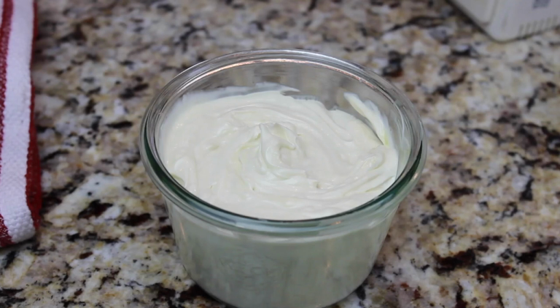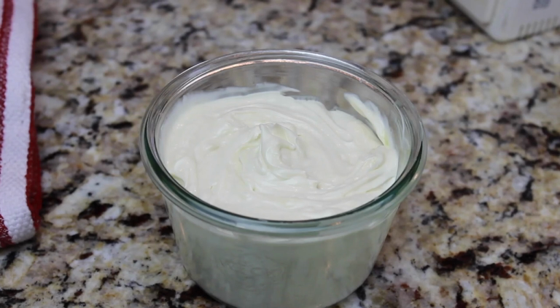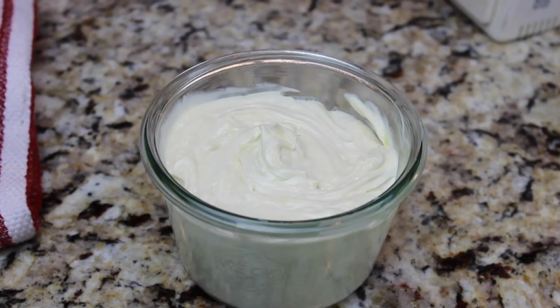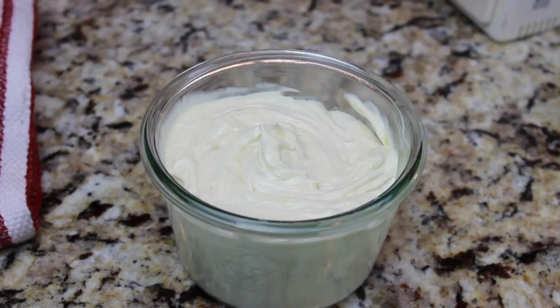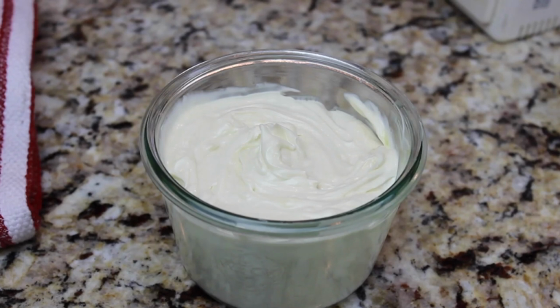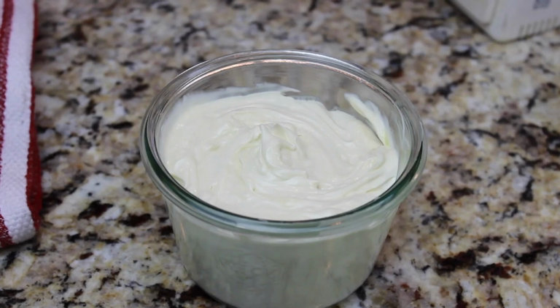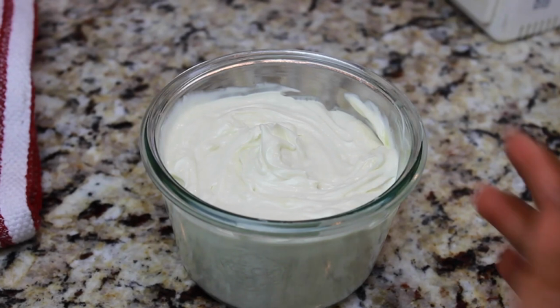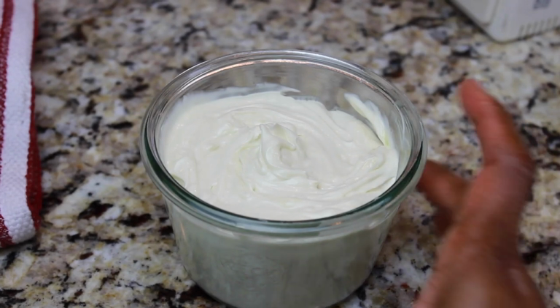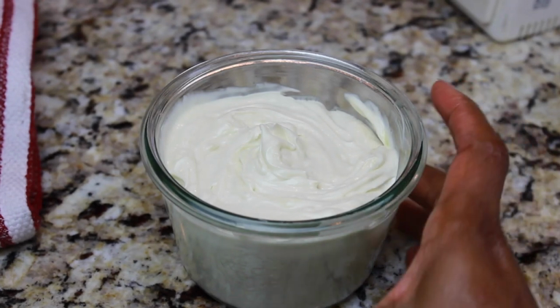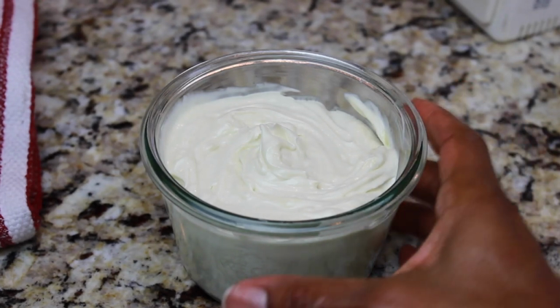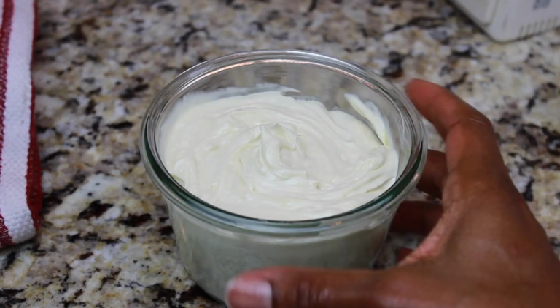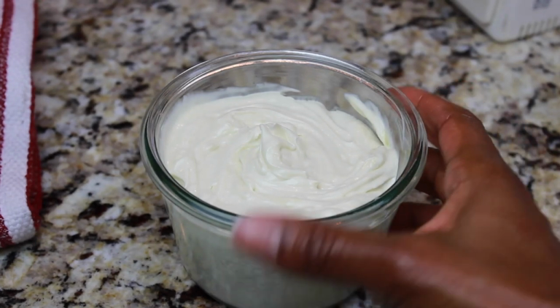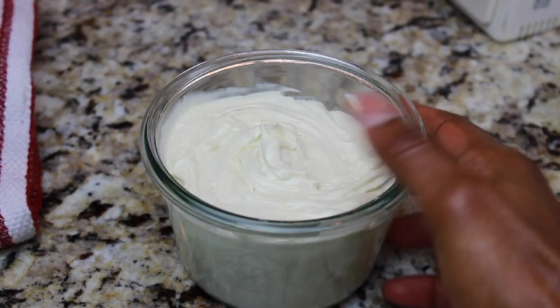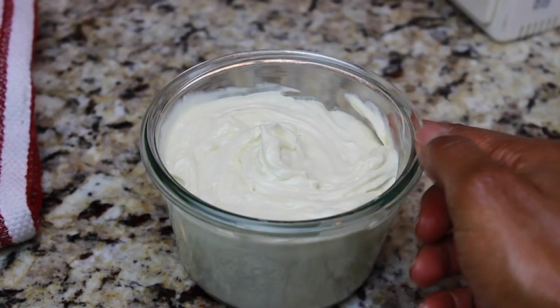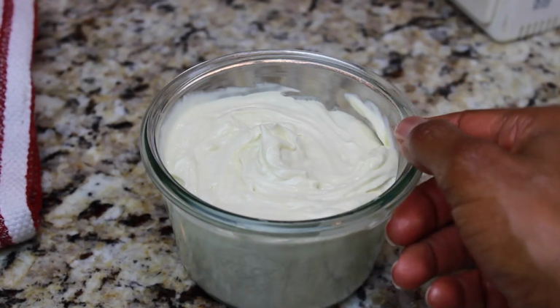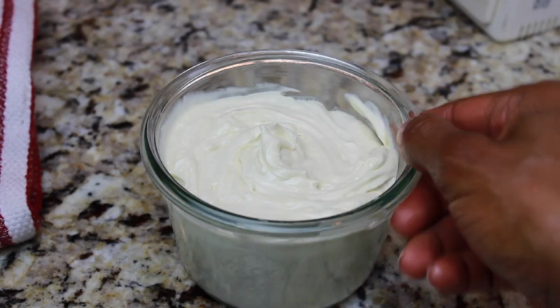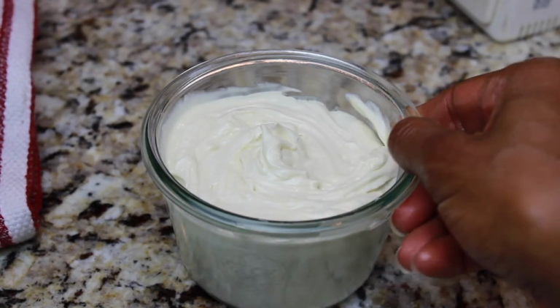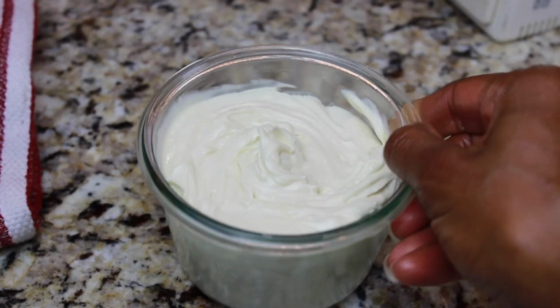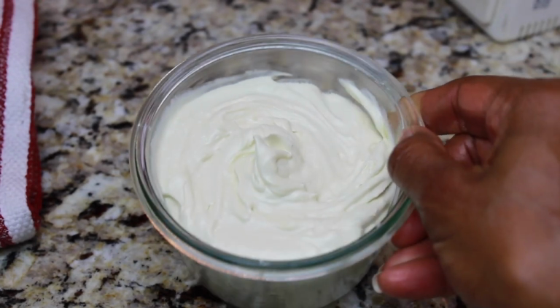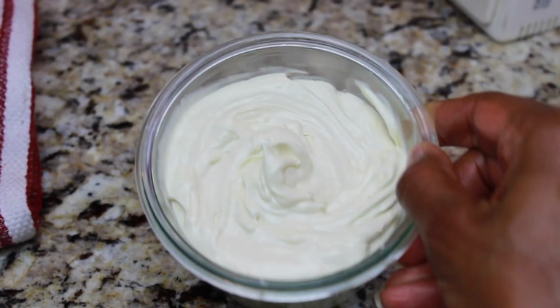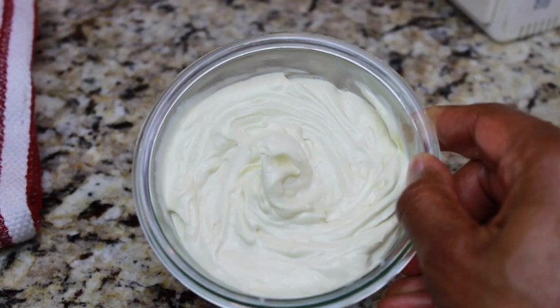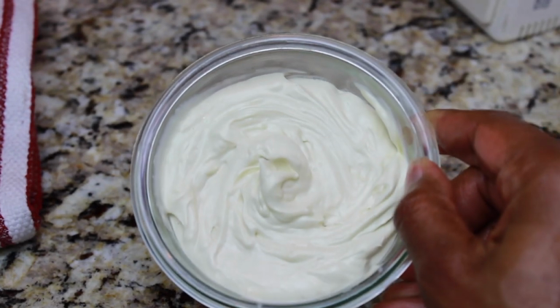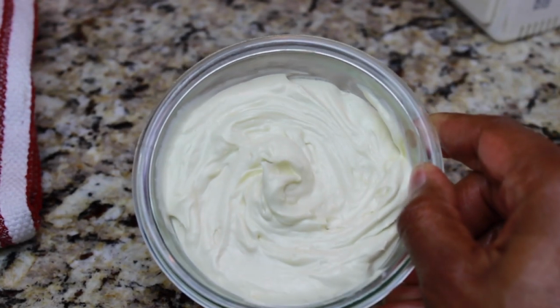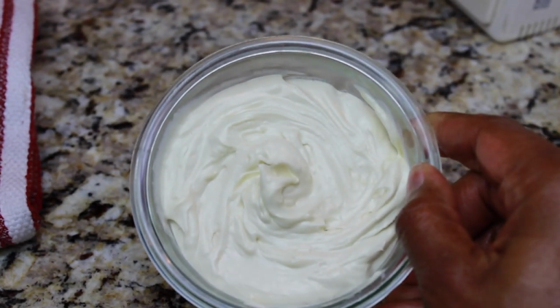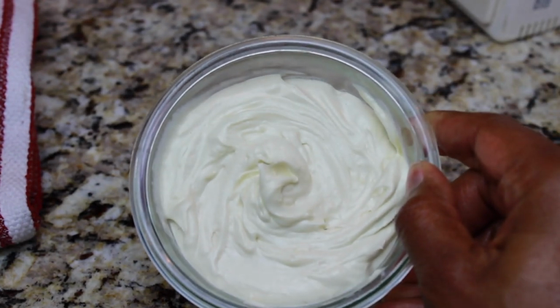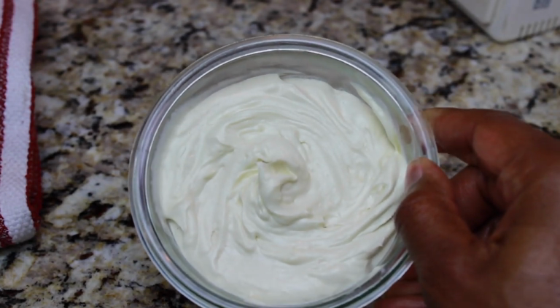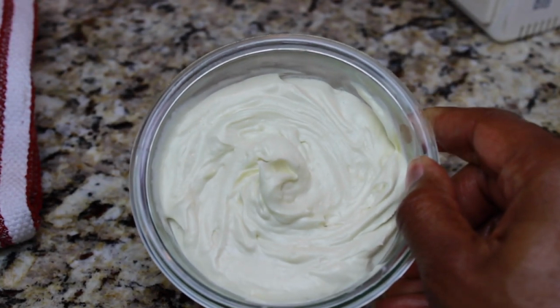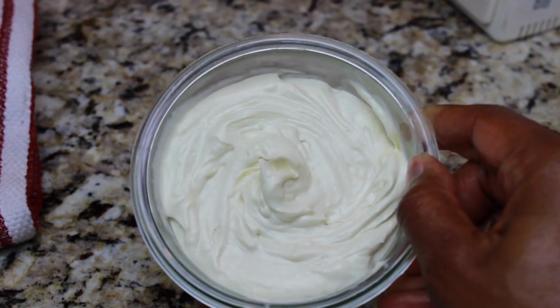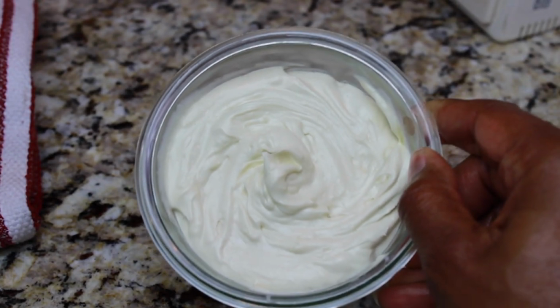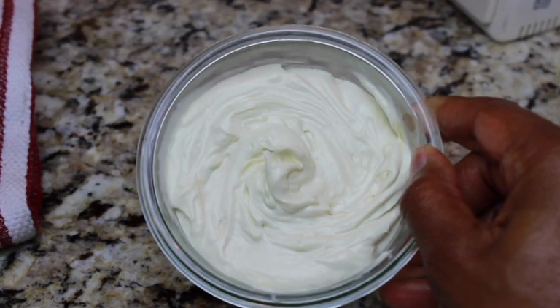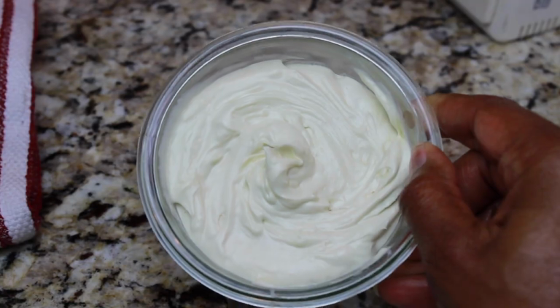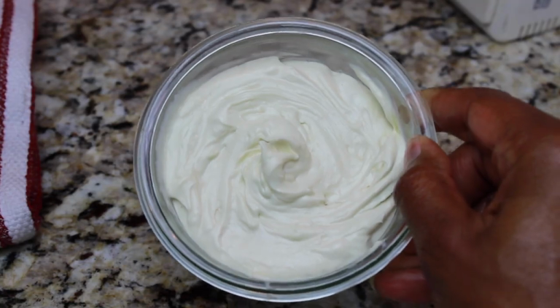Hey guys, today is all about my DIY whipped body butter, so stay tuned!